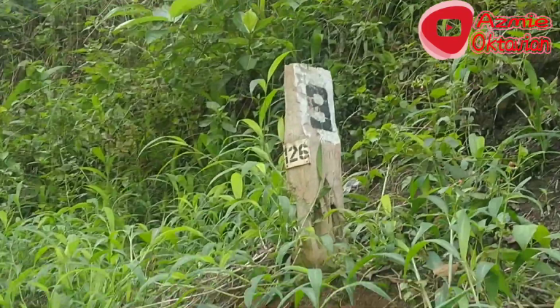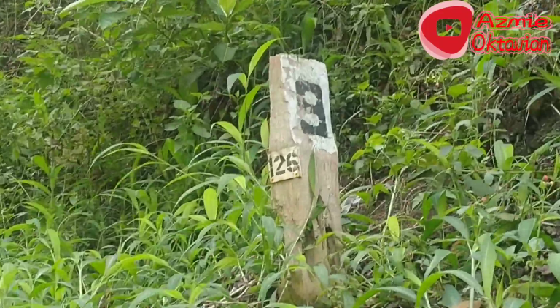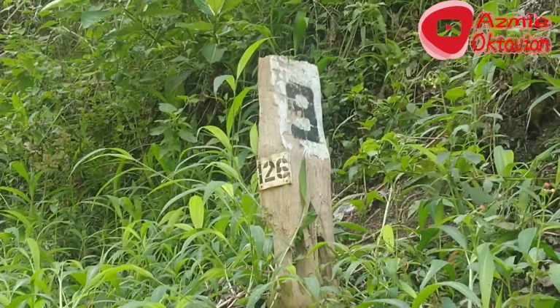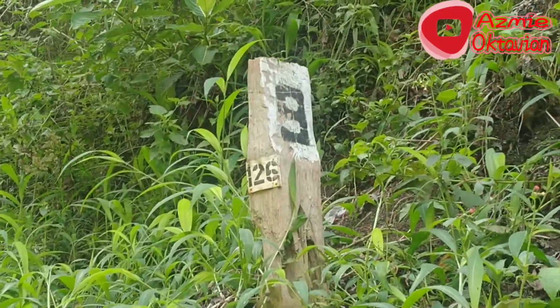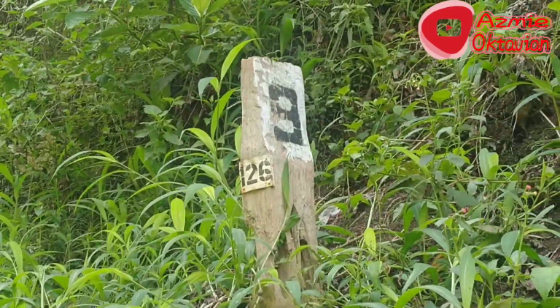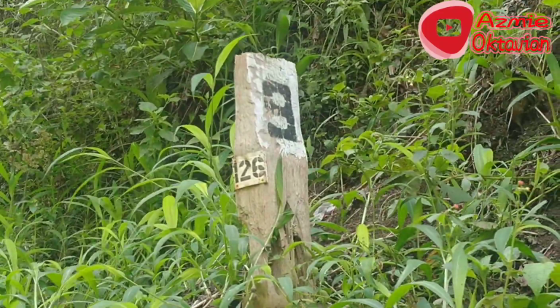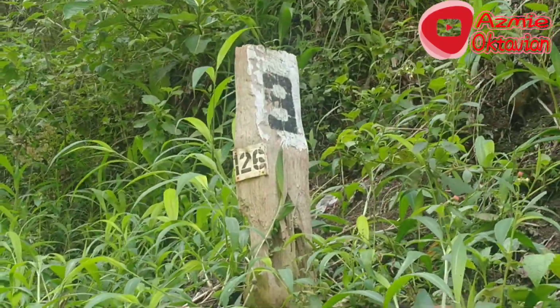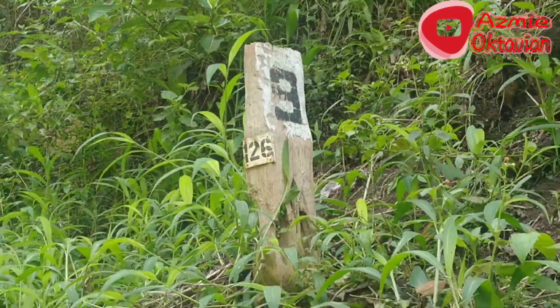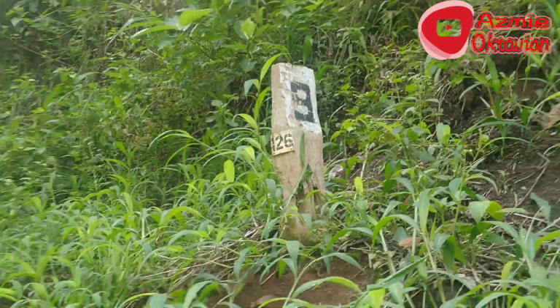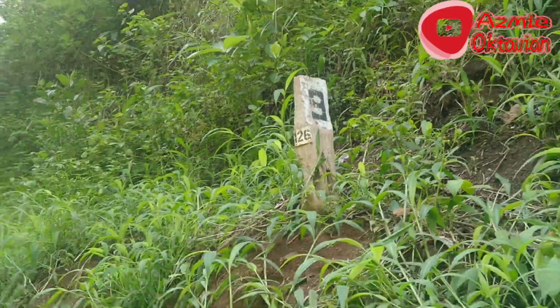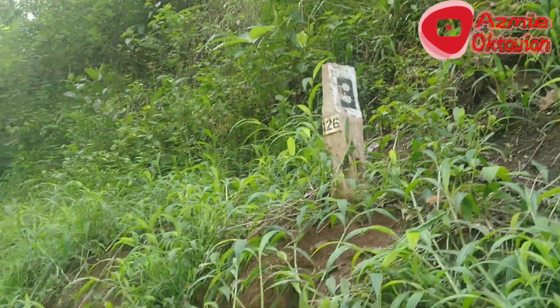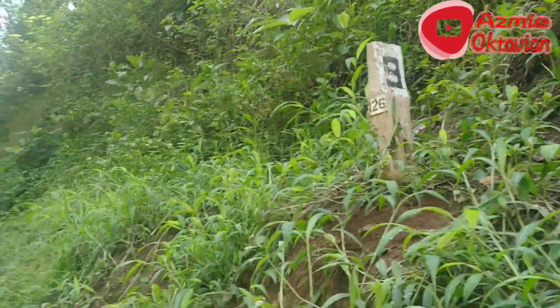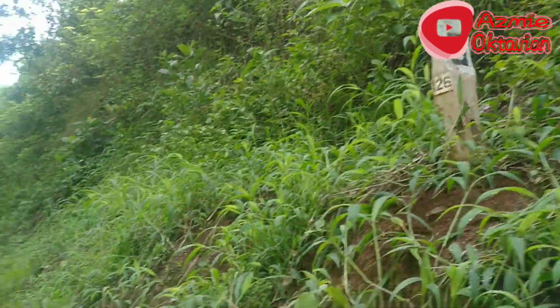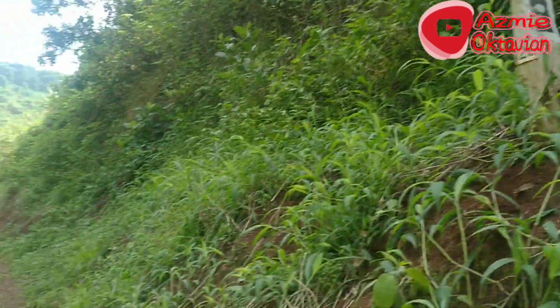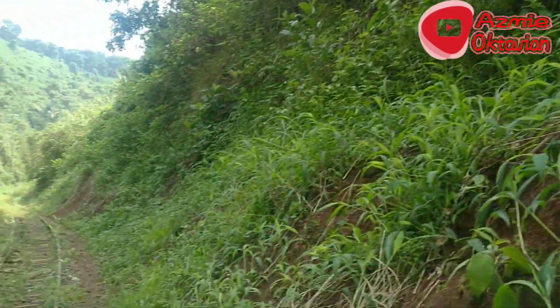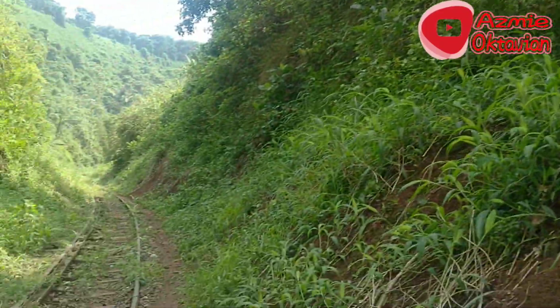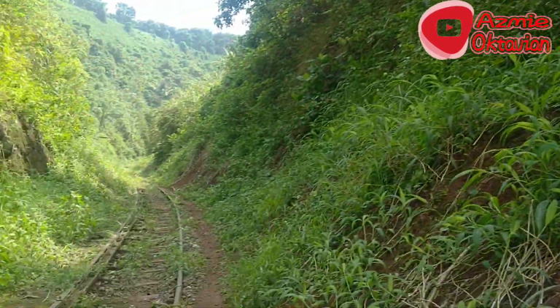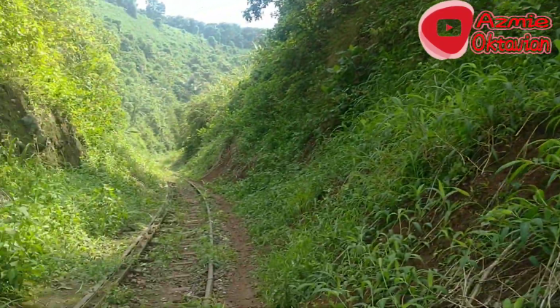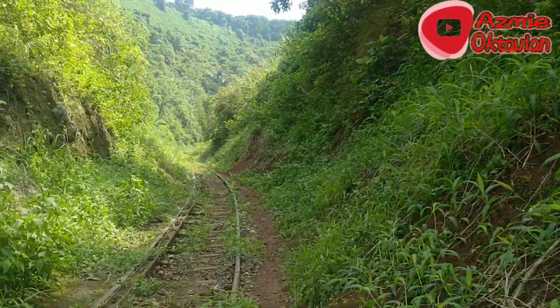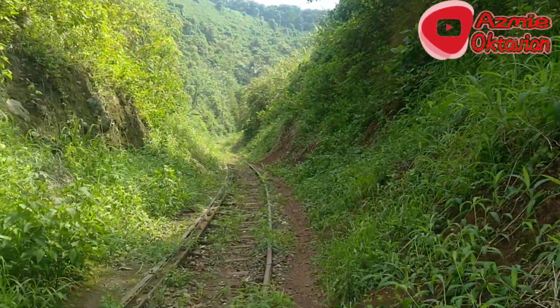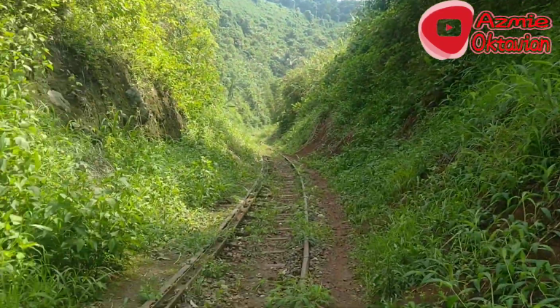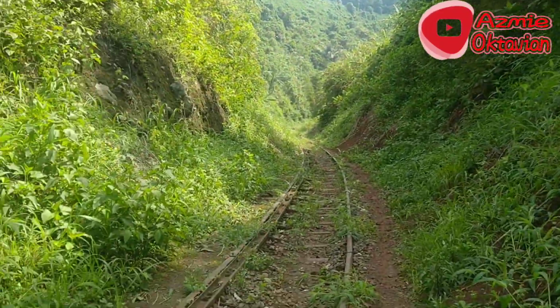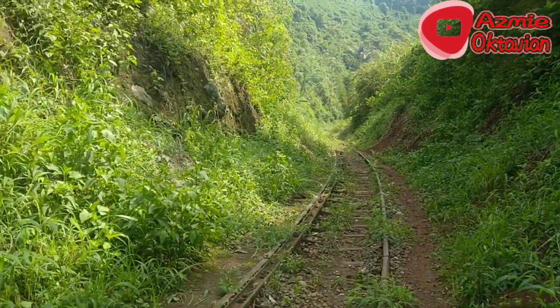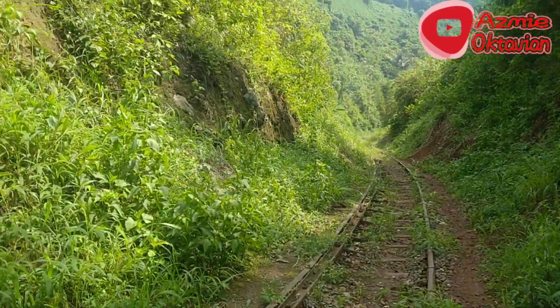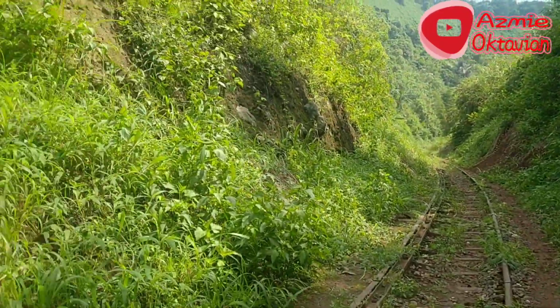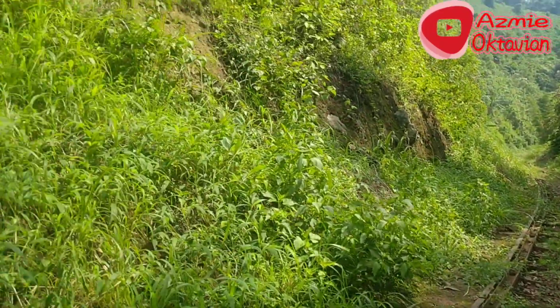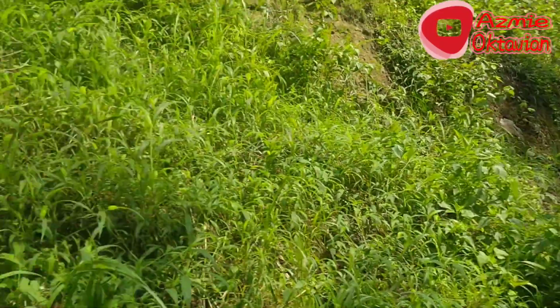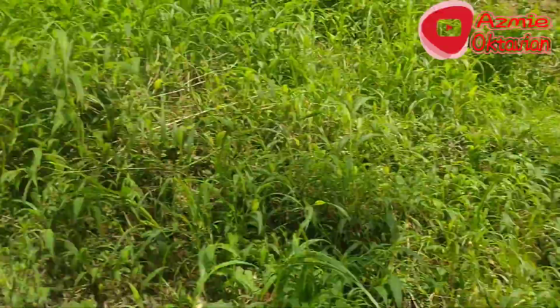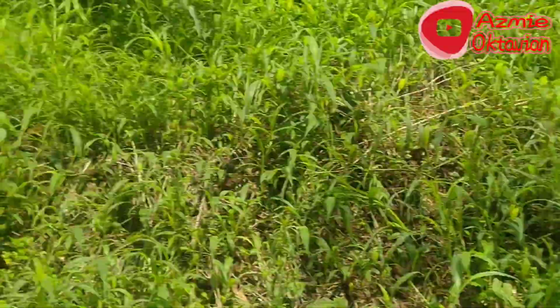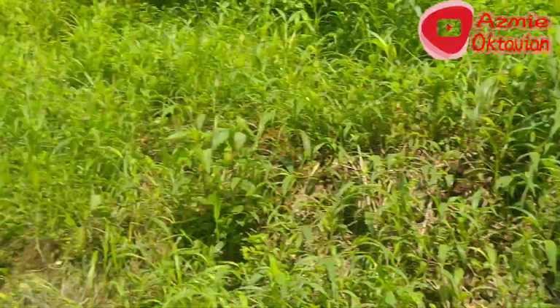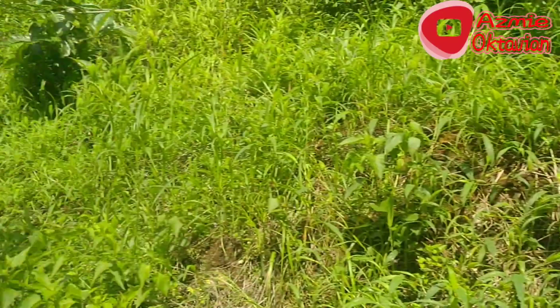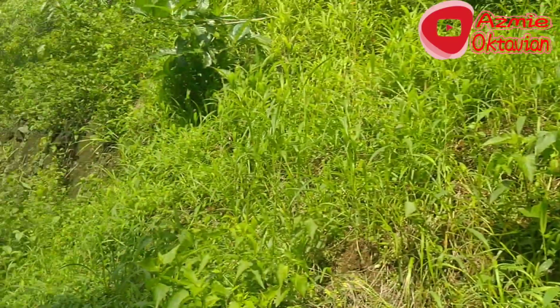Sudah sampai kilometer 126, berarti kita sudah berjalan sejauh 2 kilometer.